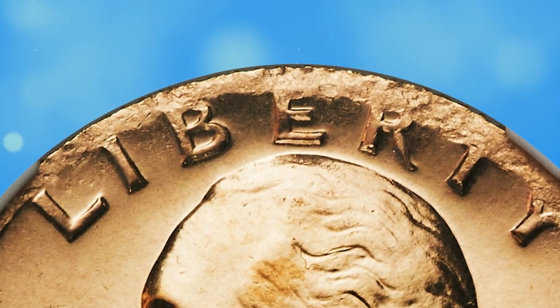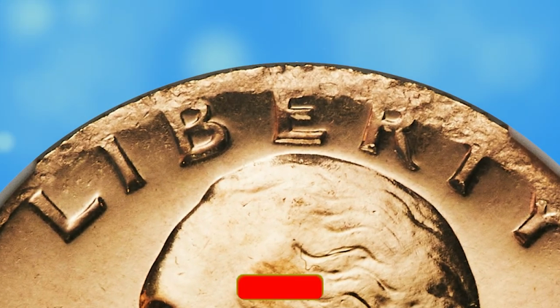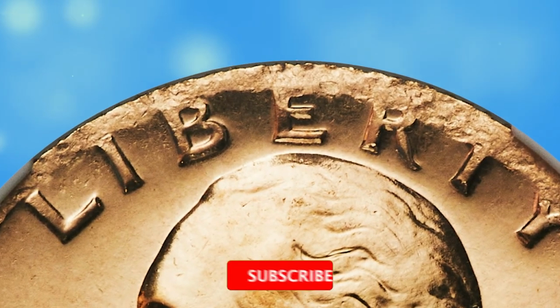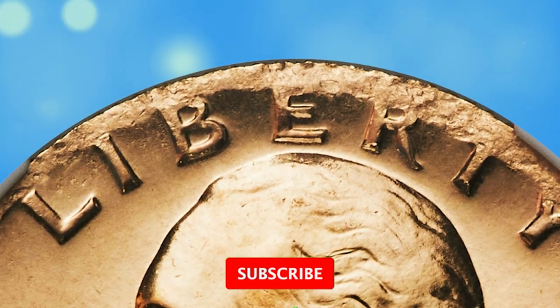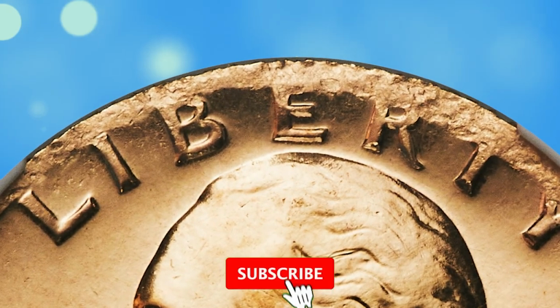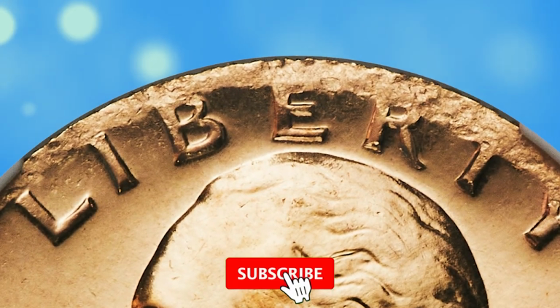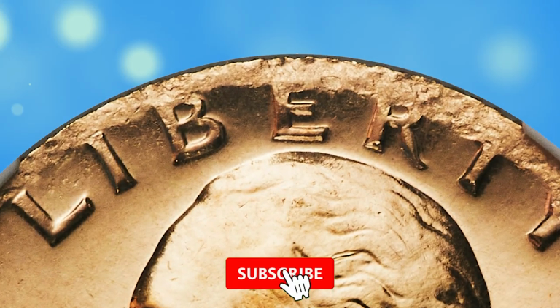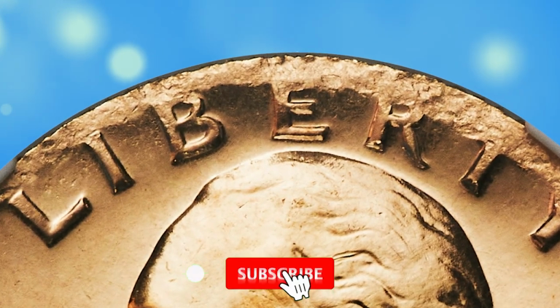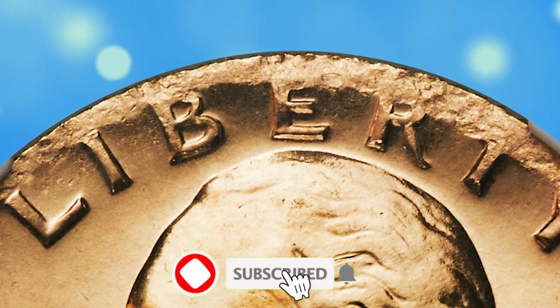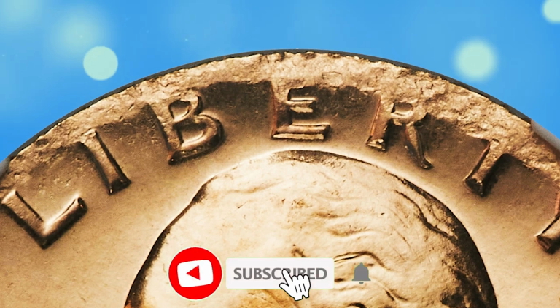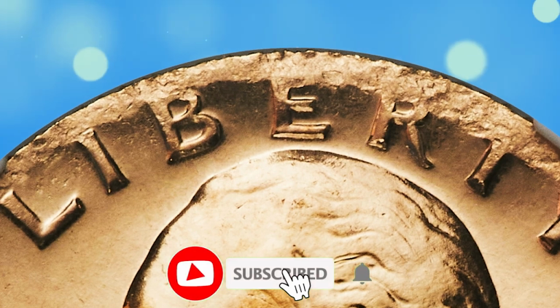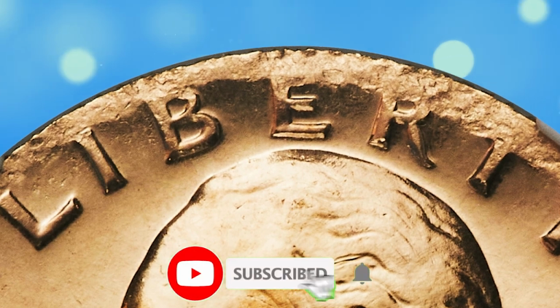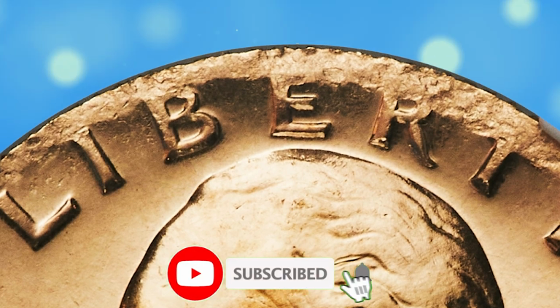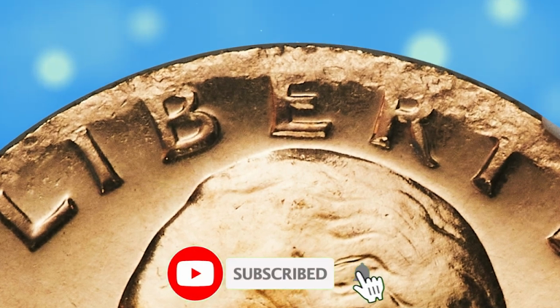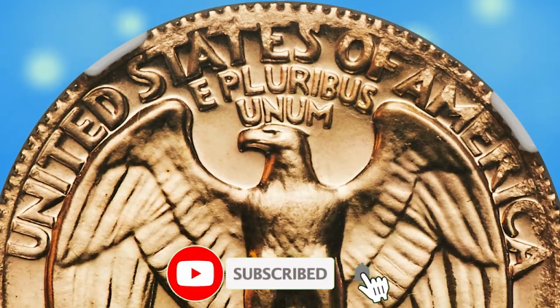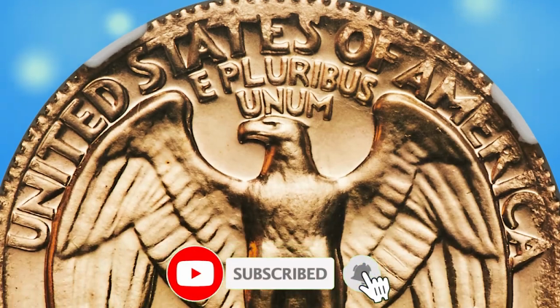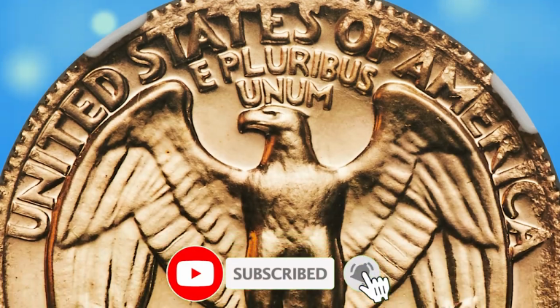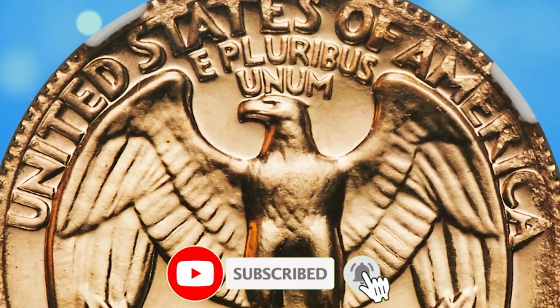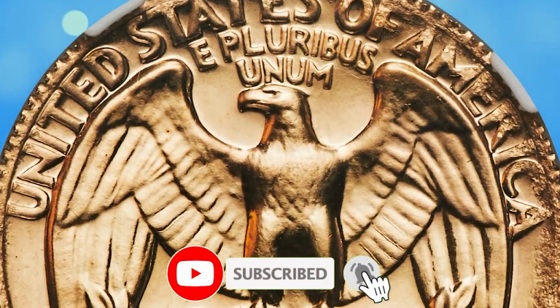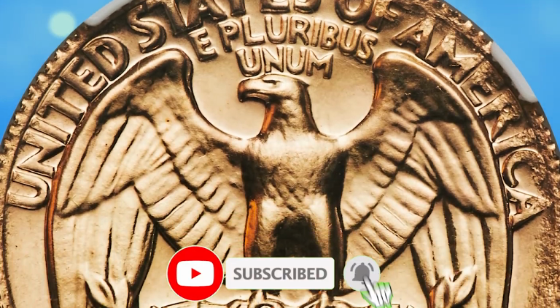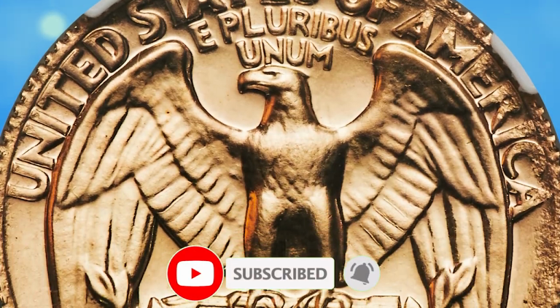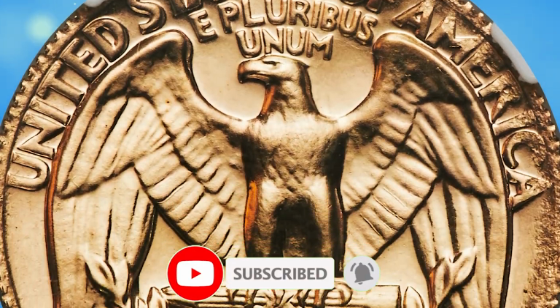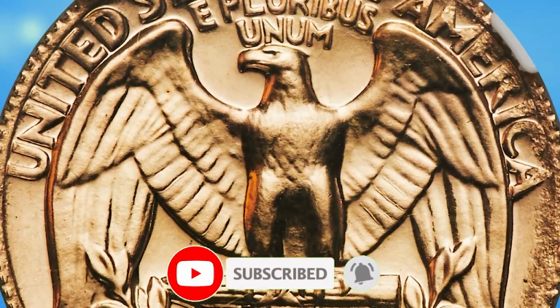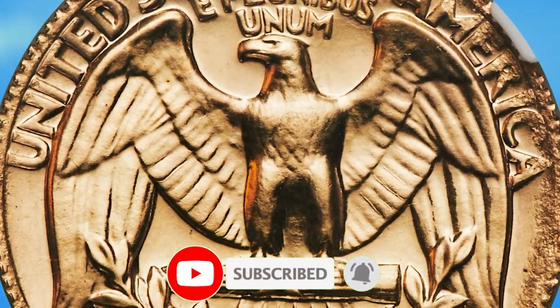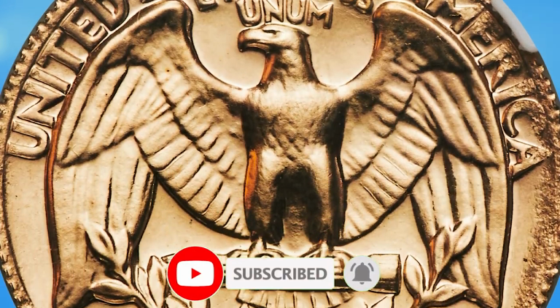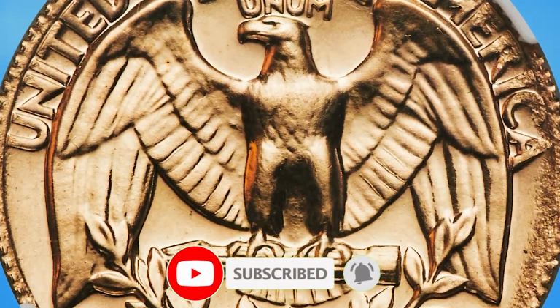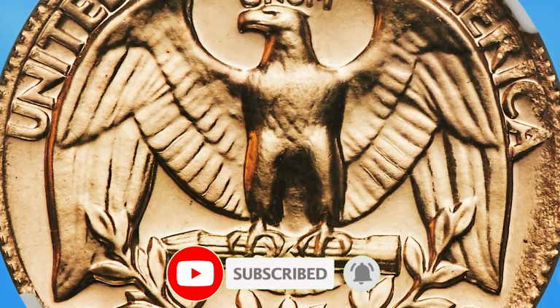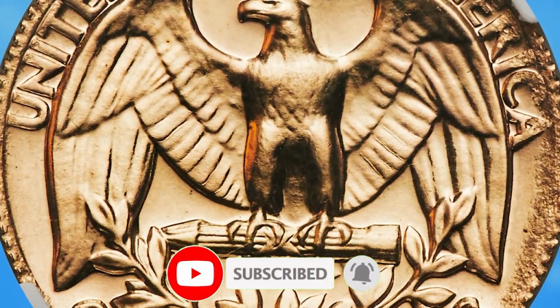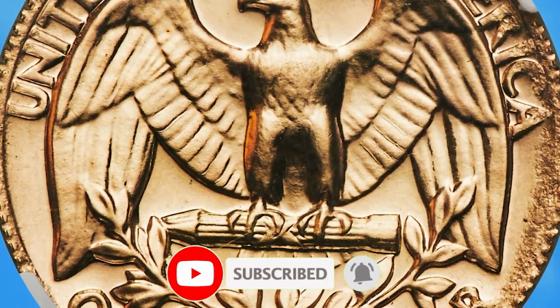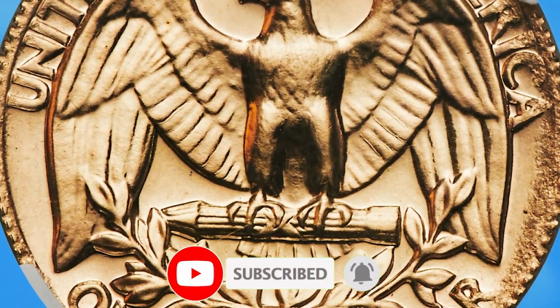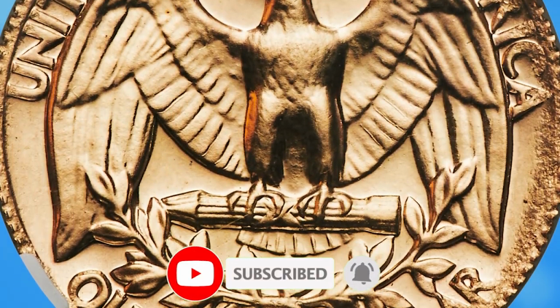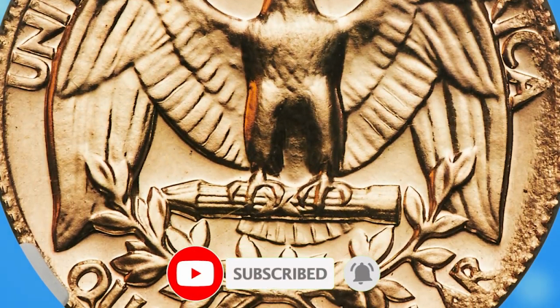Thanks for watching this video. Consider subscribing to our channel for more captivating numismatic content. Have a good one.